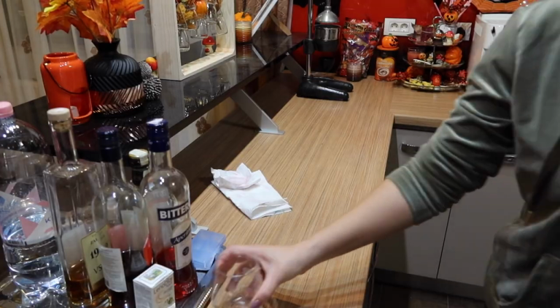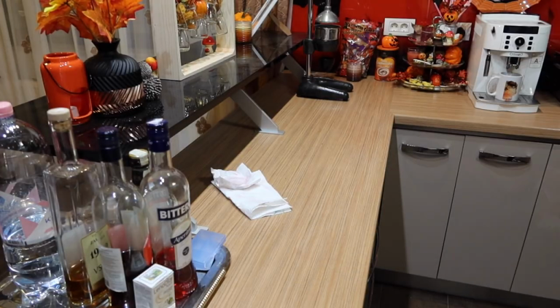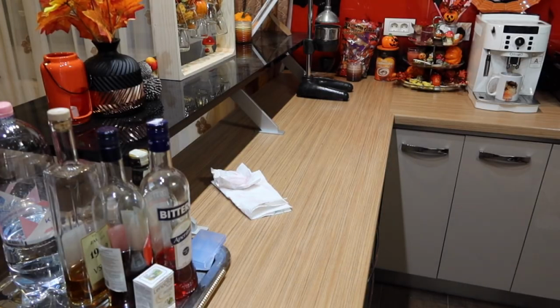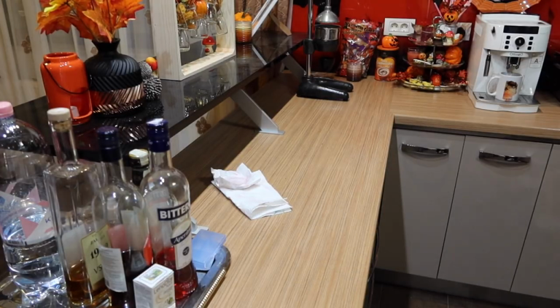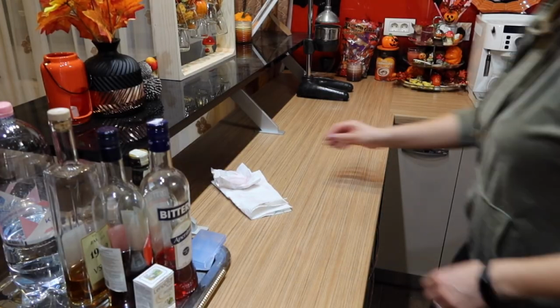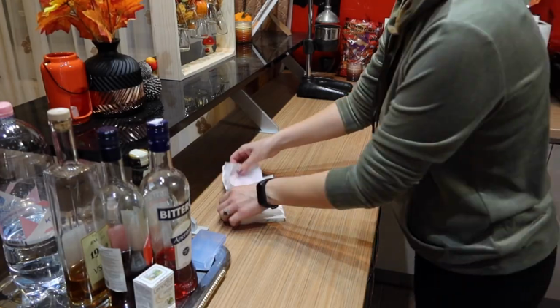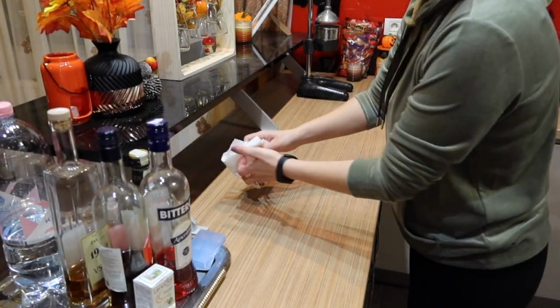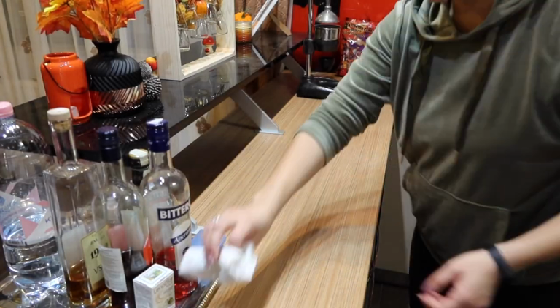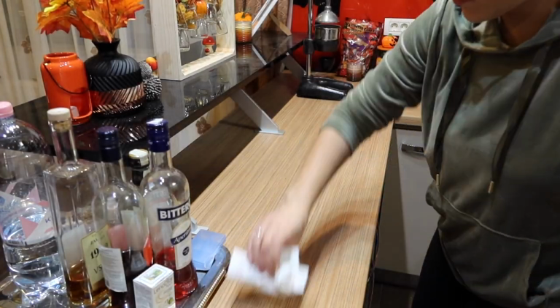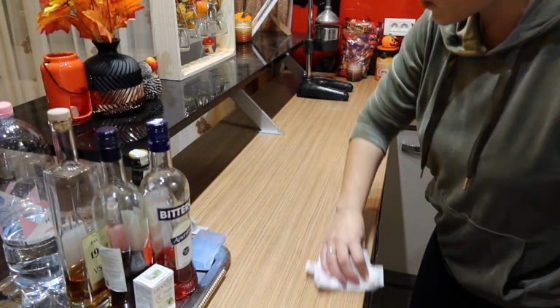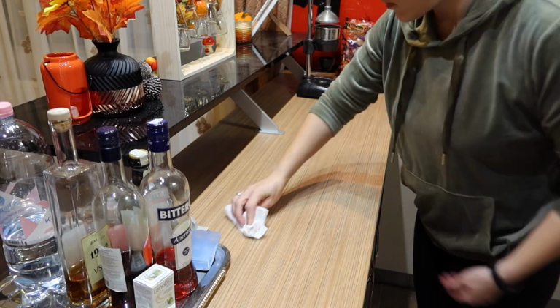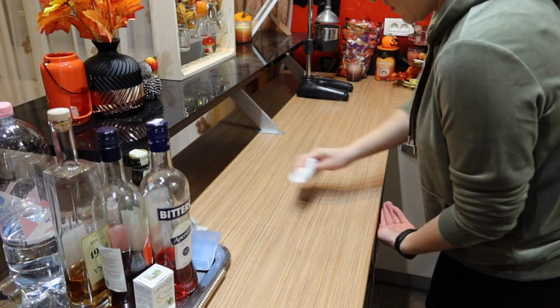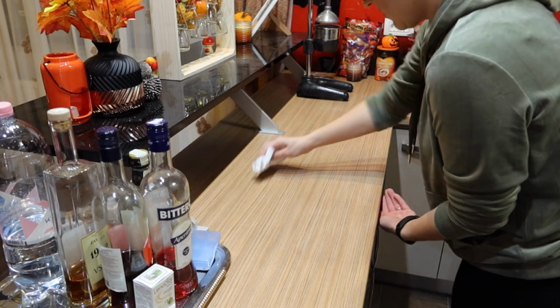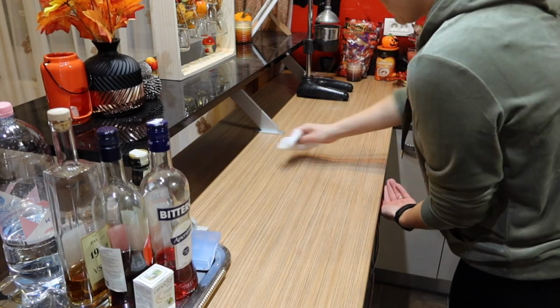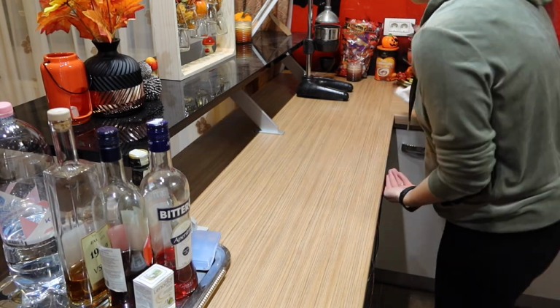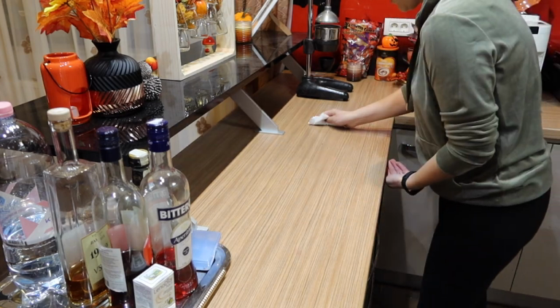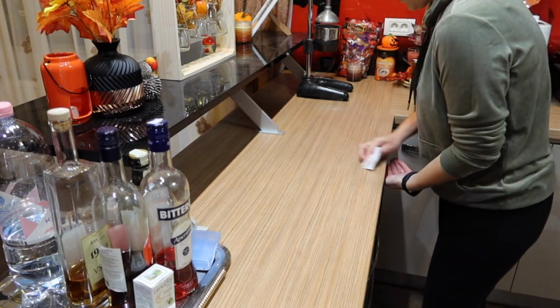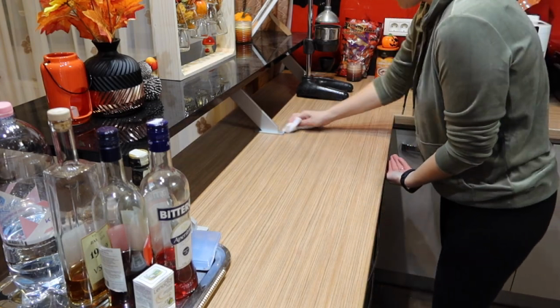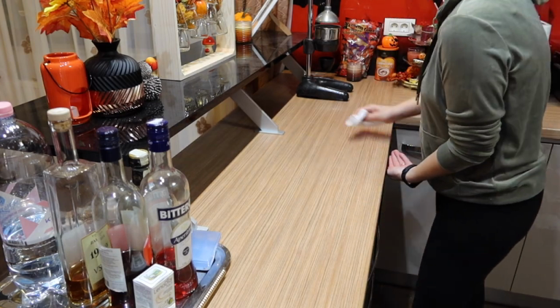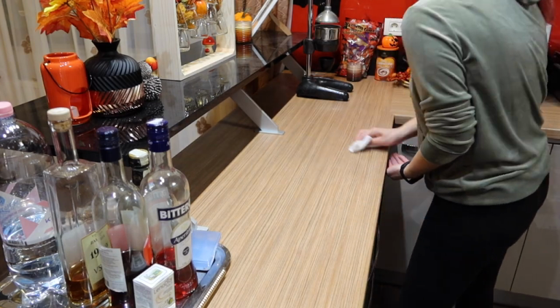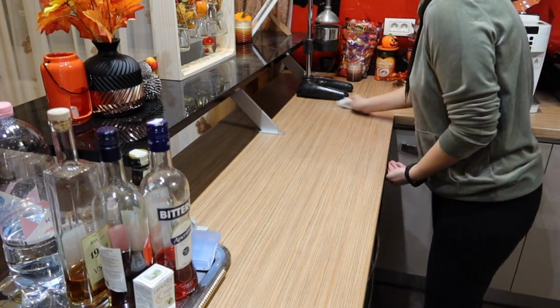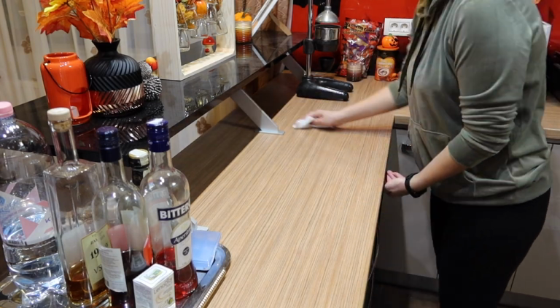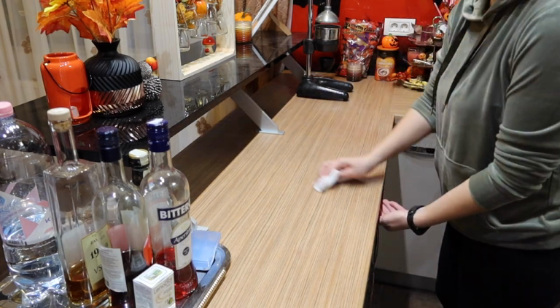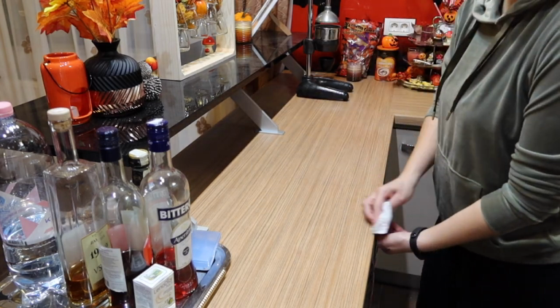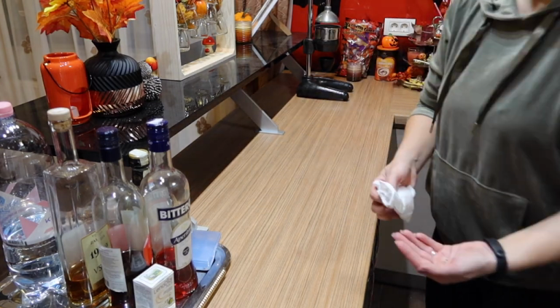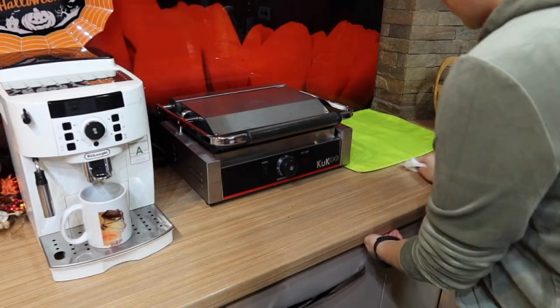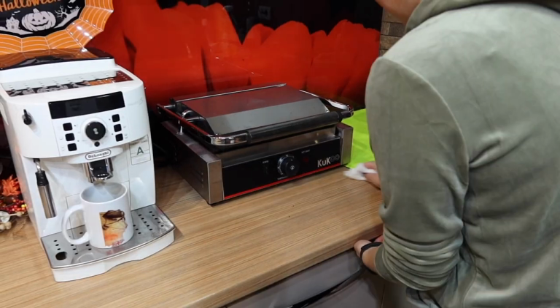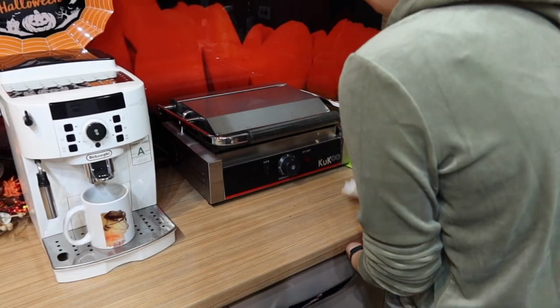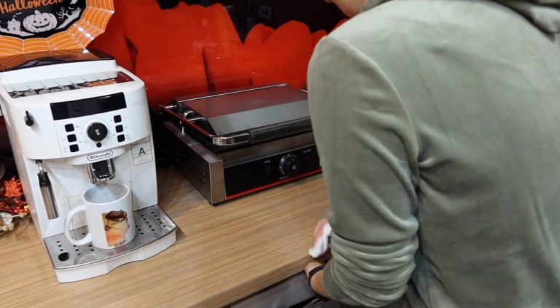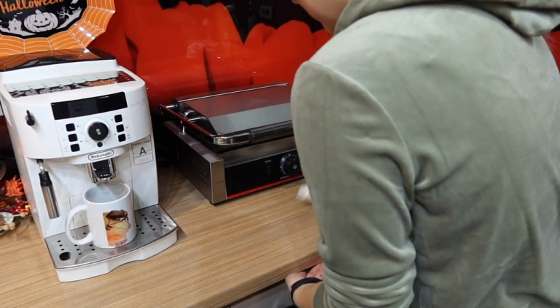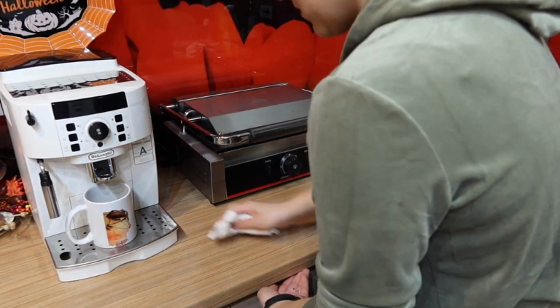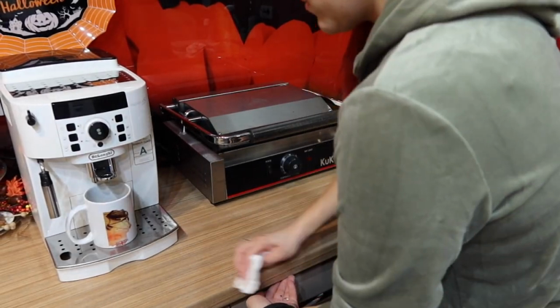Now that your counters are cleared, you can remove any crumbs or debris from them.